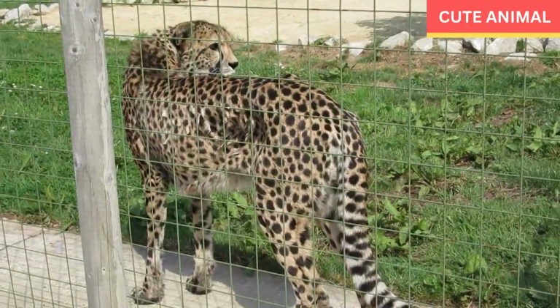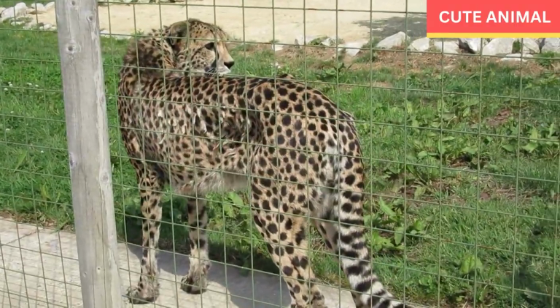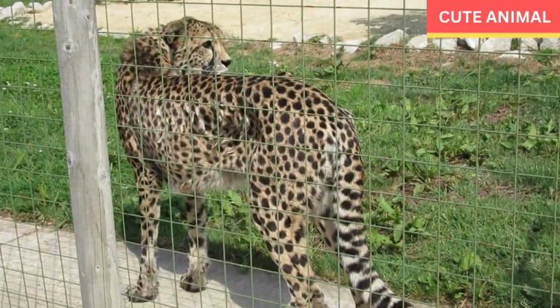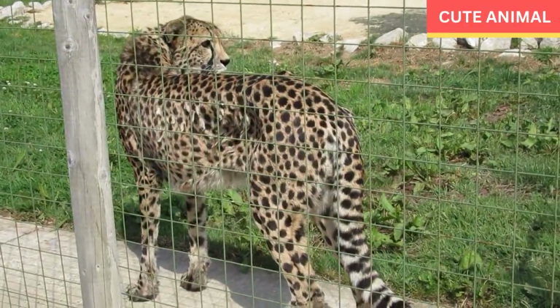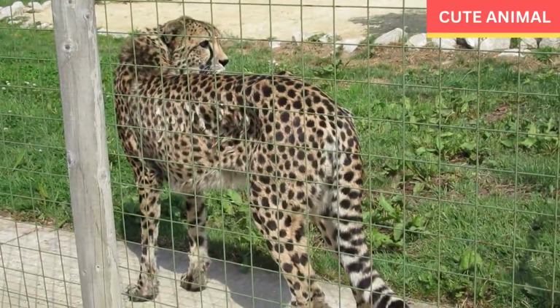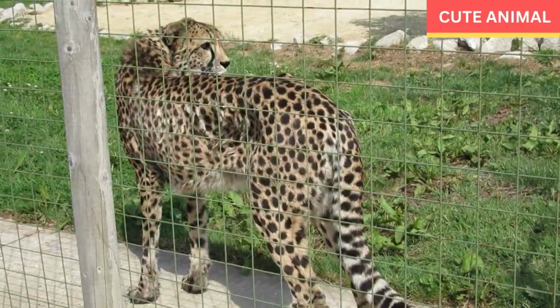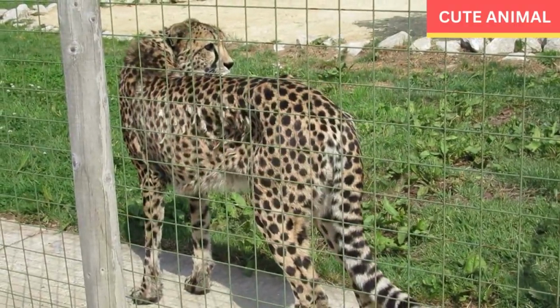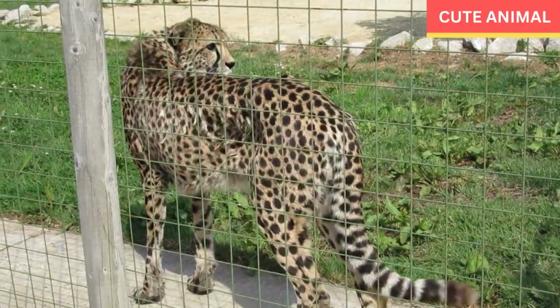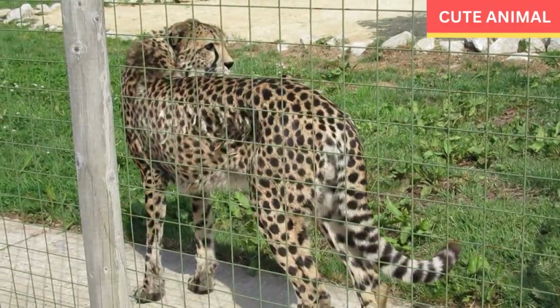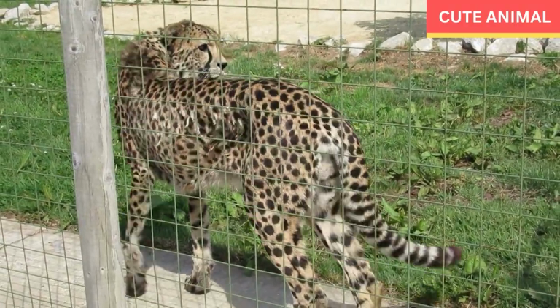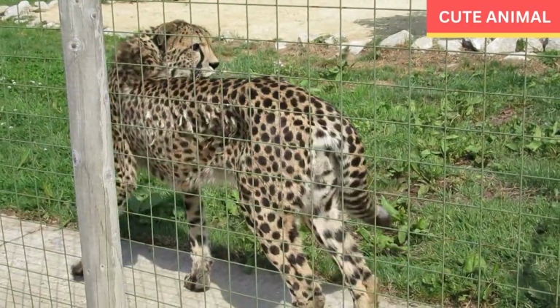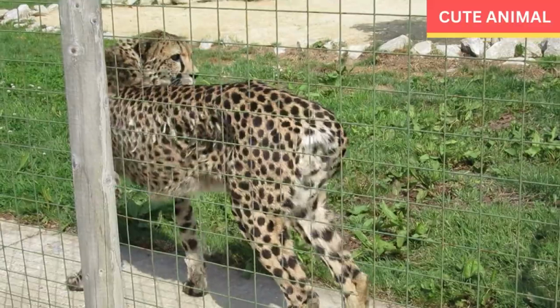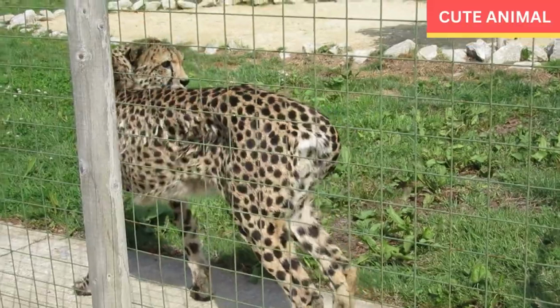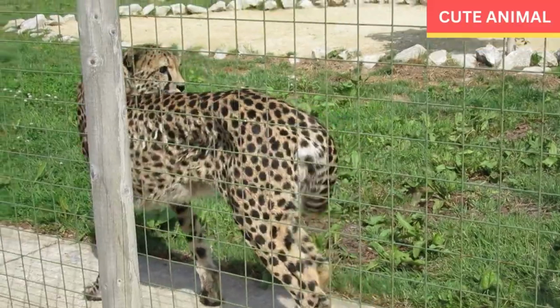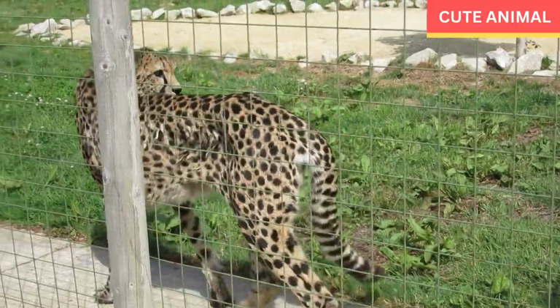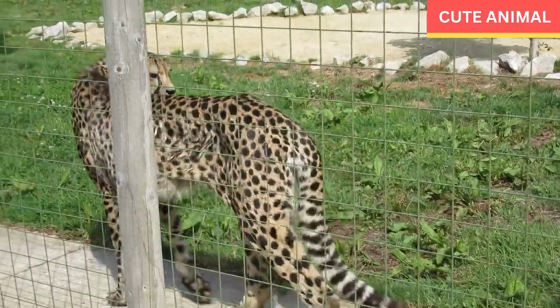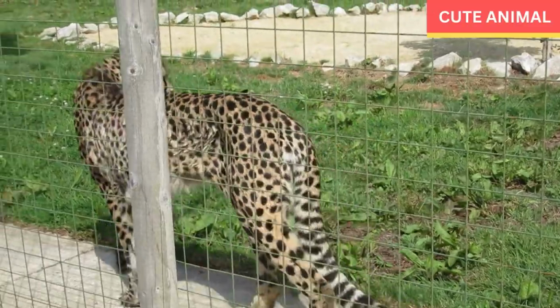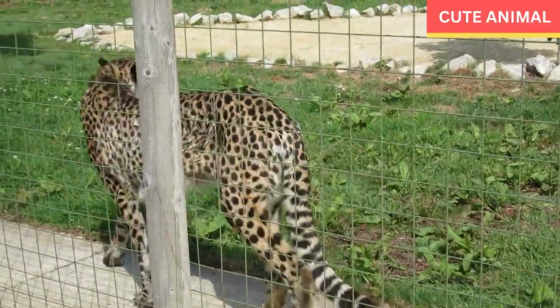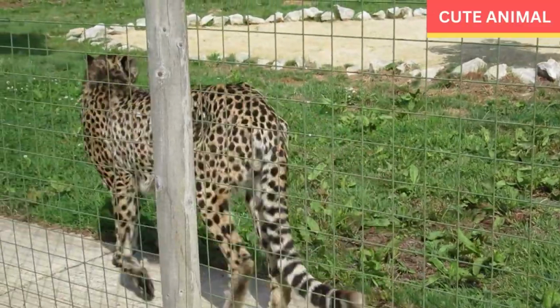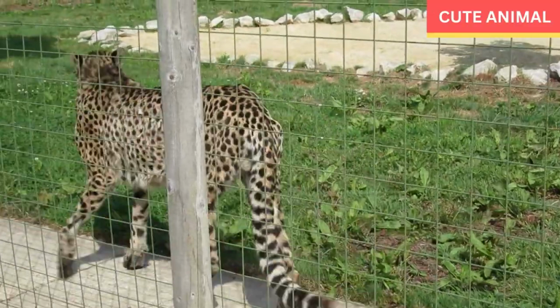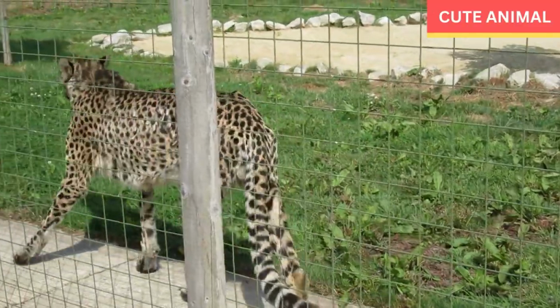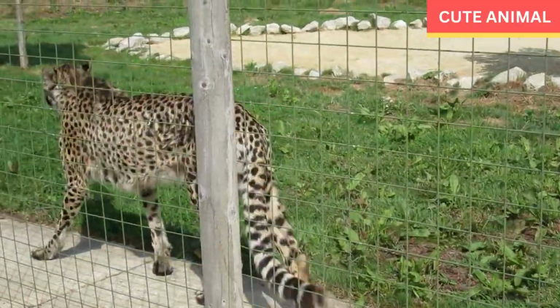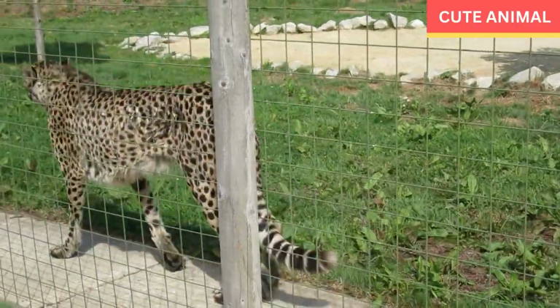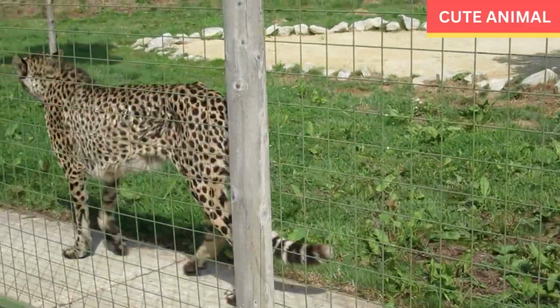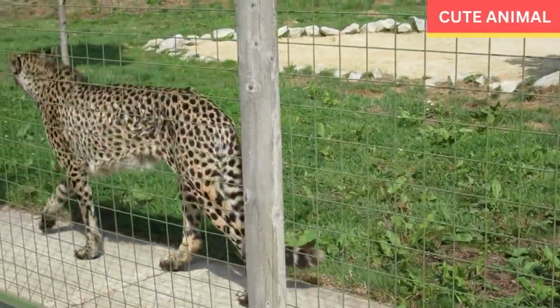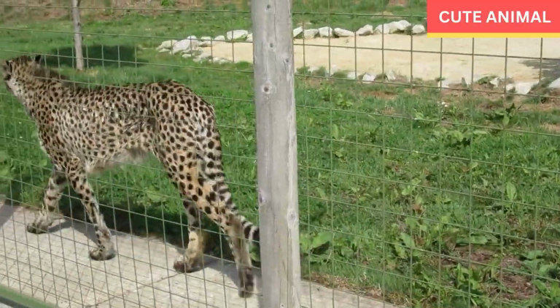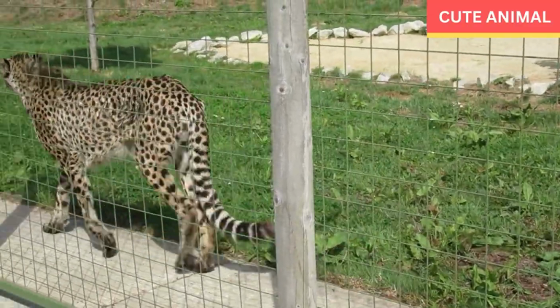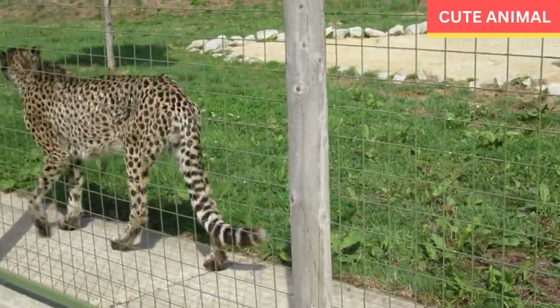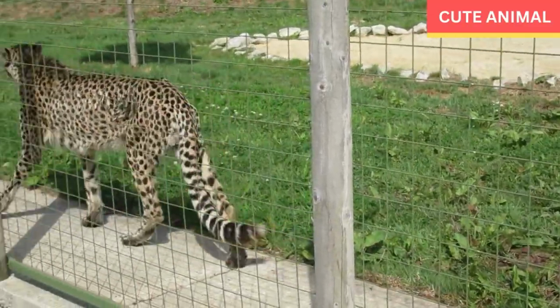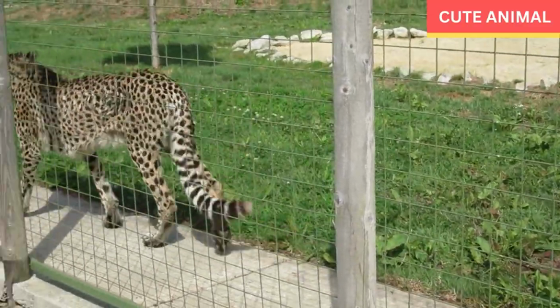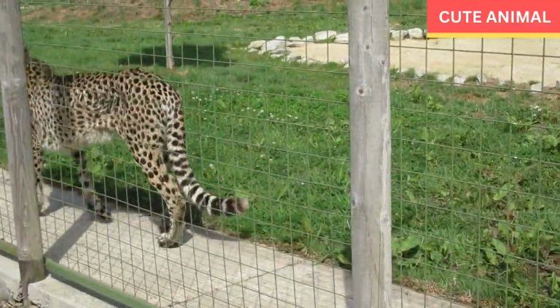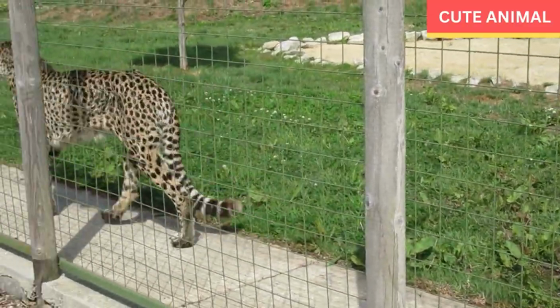Vocalizations: Indochinese leopards communicate through a variety of vocalizations including roars, growls, hisses, and purrs. These vocalizations serve as a means of marking territory, attracting mates, and signaling aggression or distress.